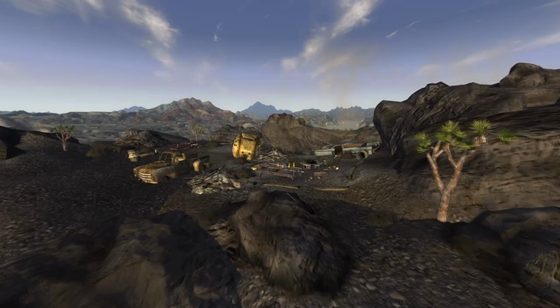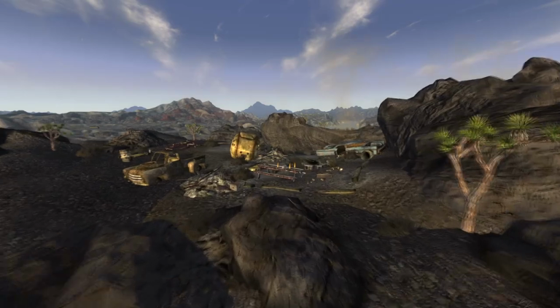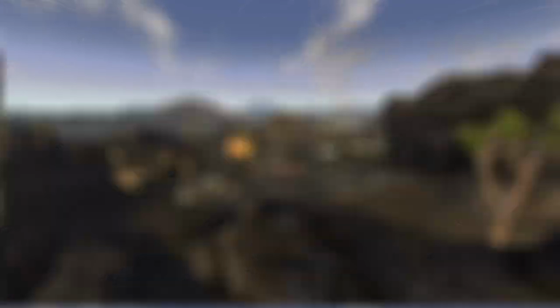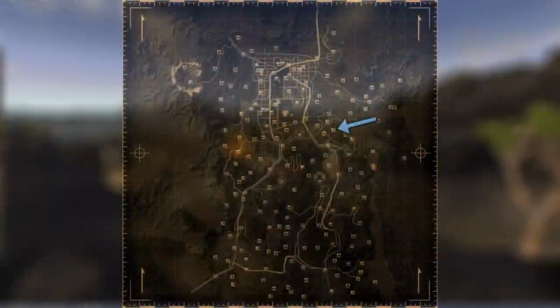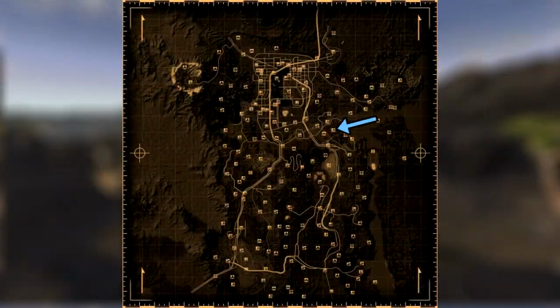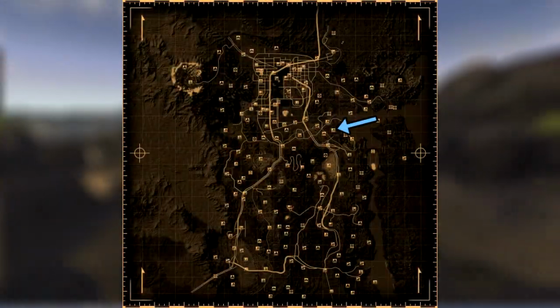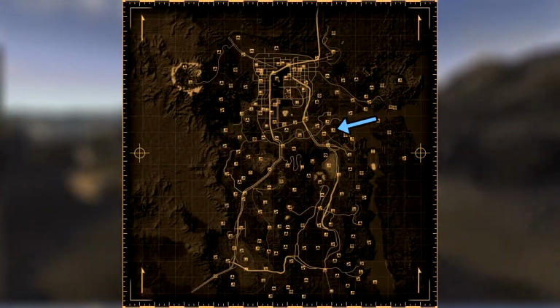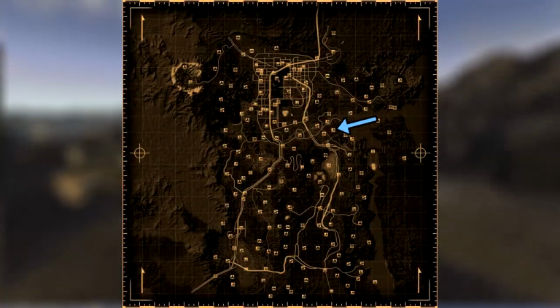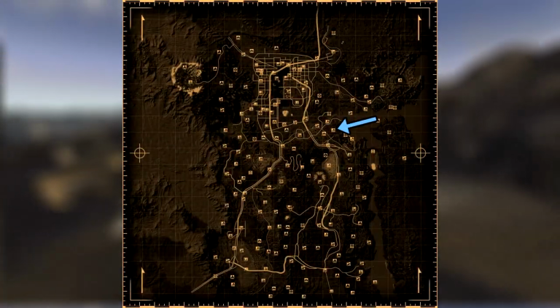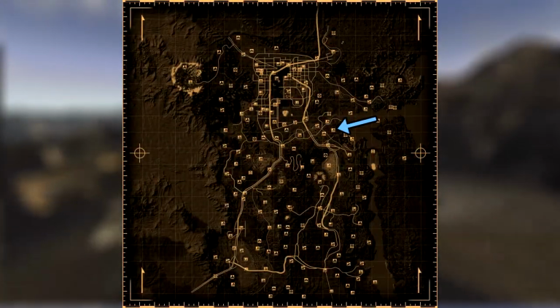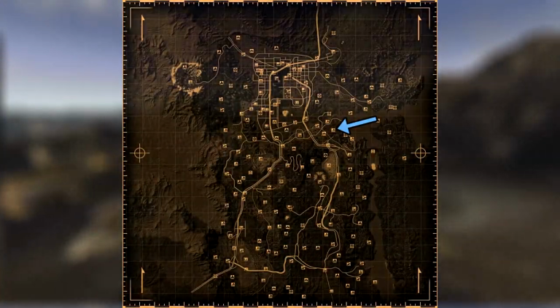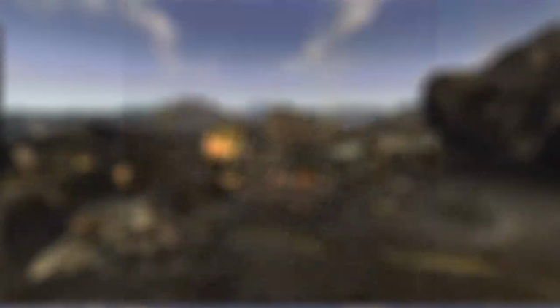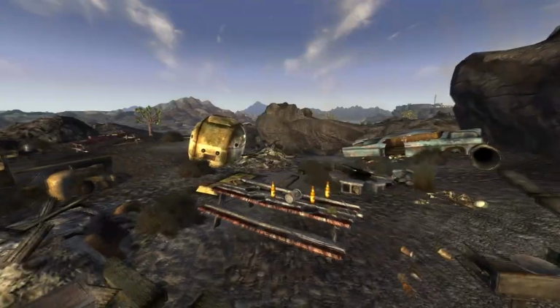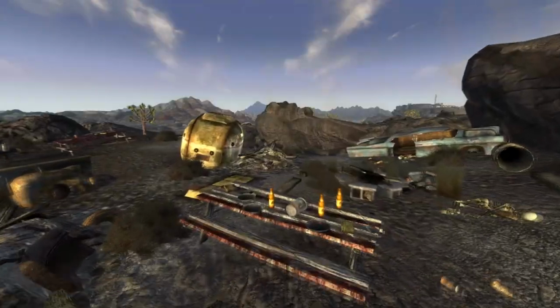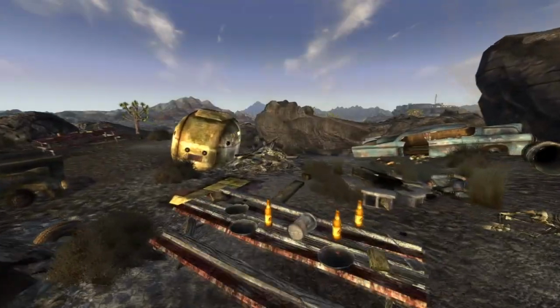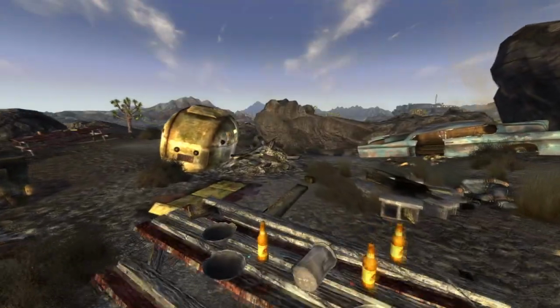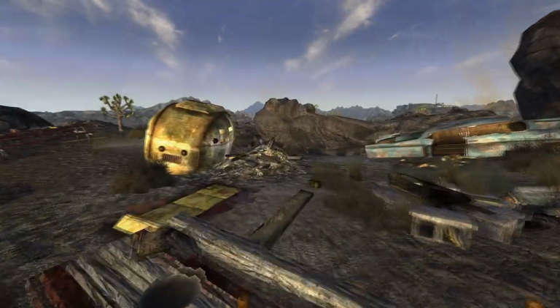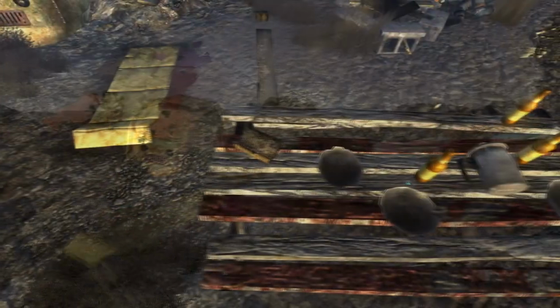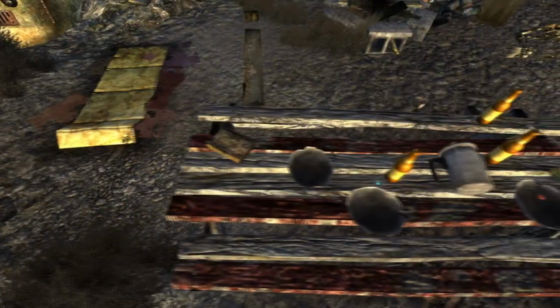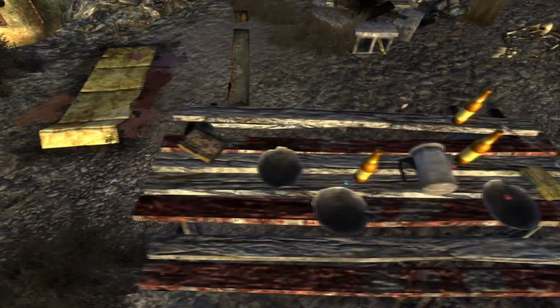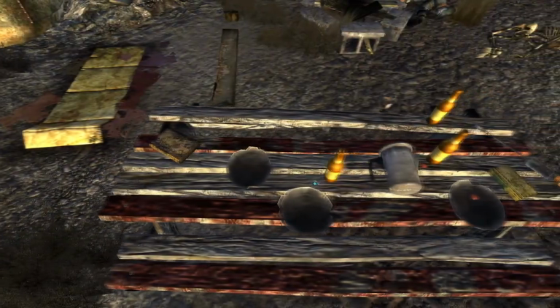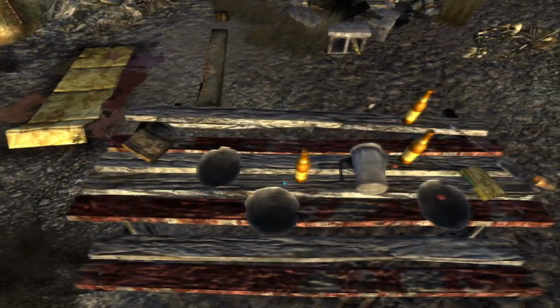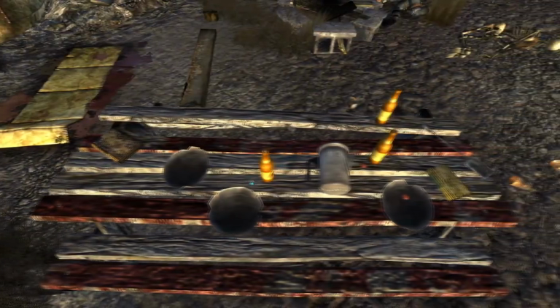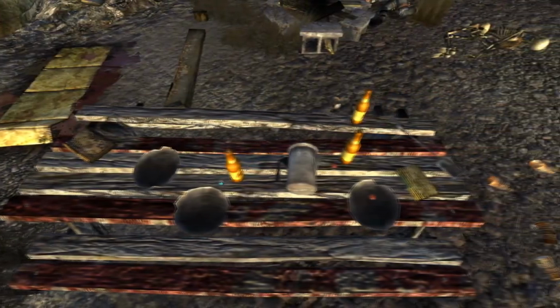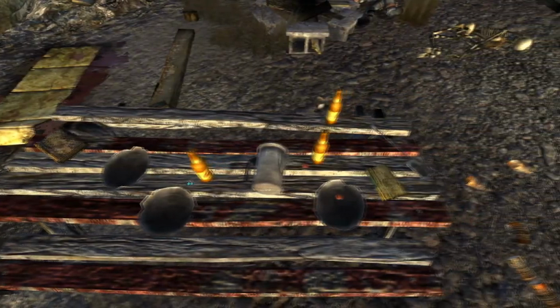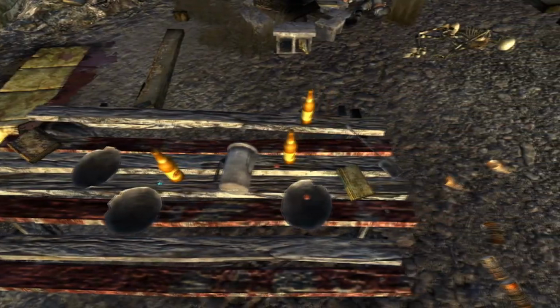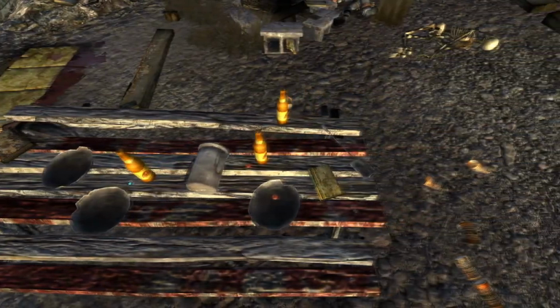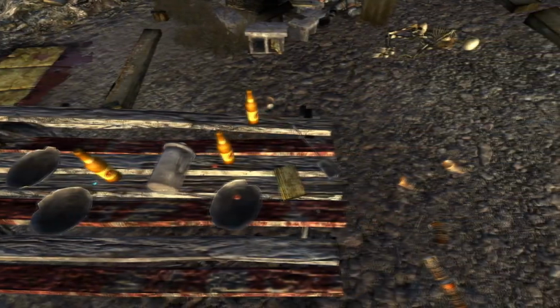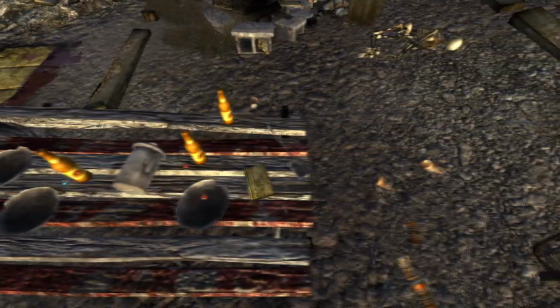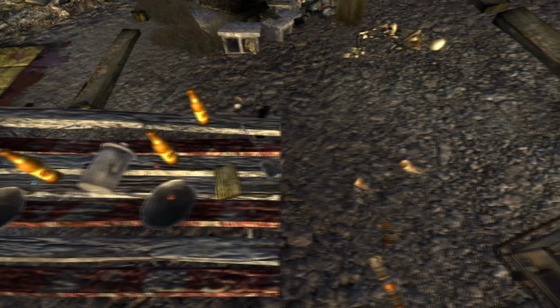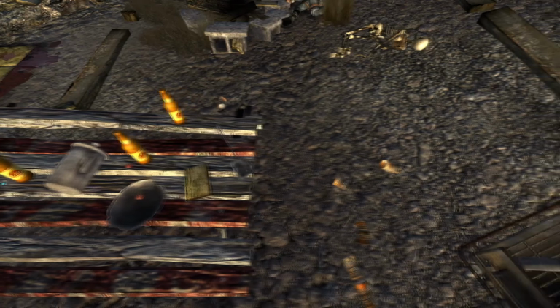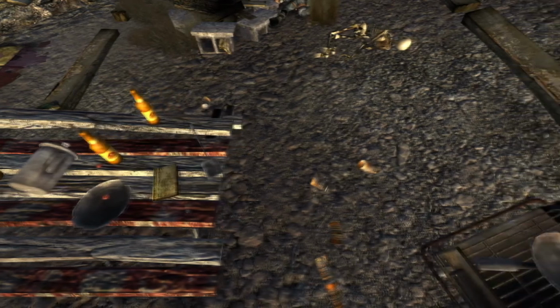Next up is the Mountain Shadow Campground. On a red picnic table near some Sunset Sarsaparilla bottles will be the cap.